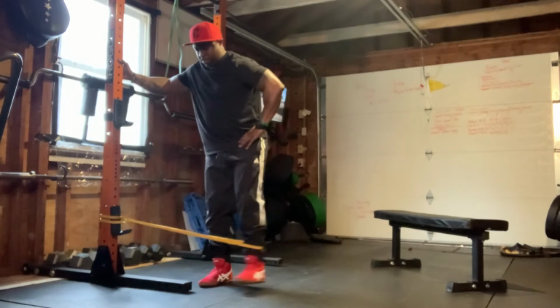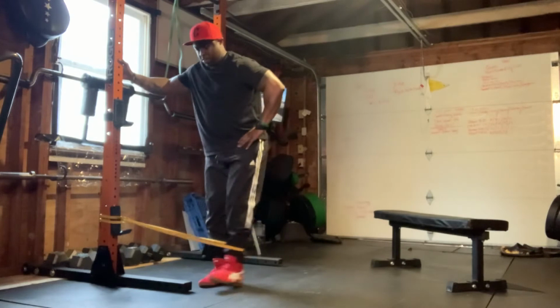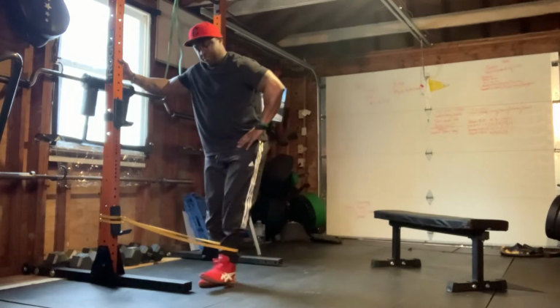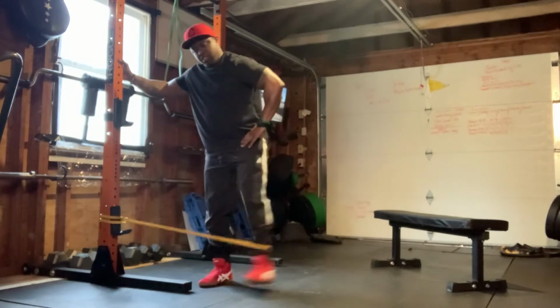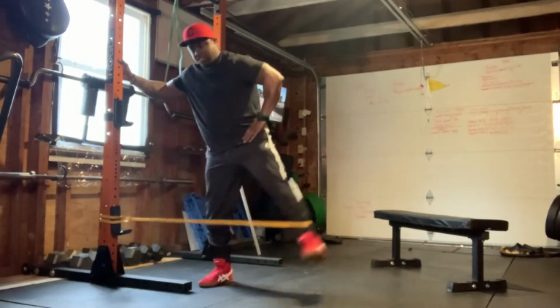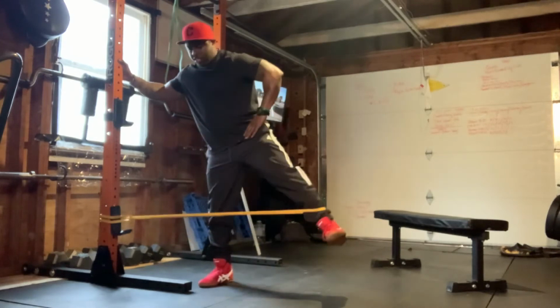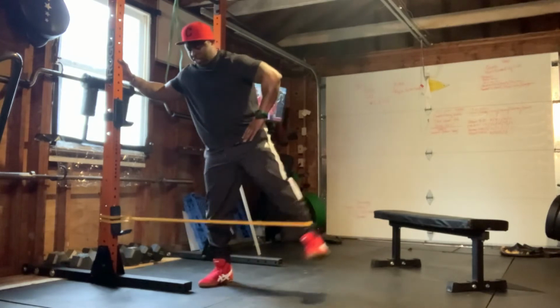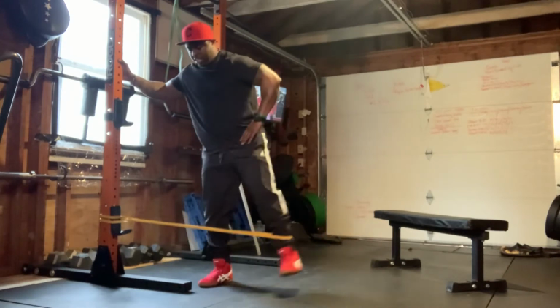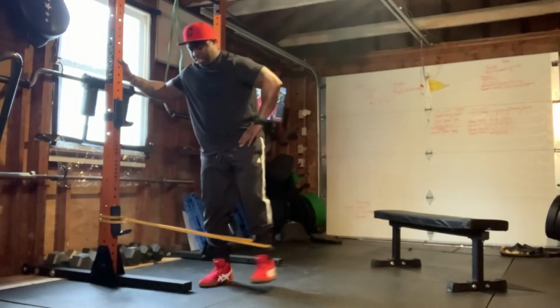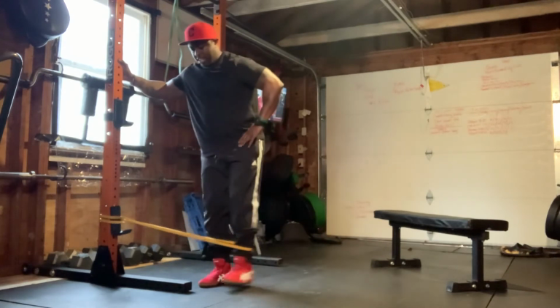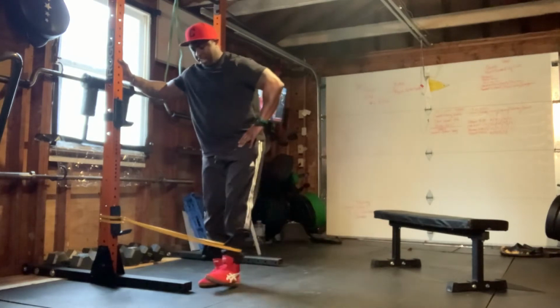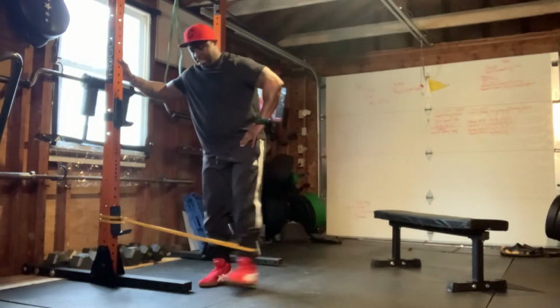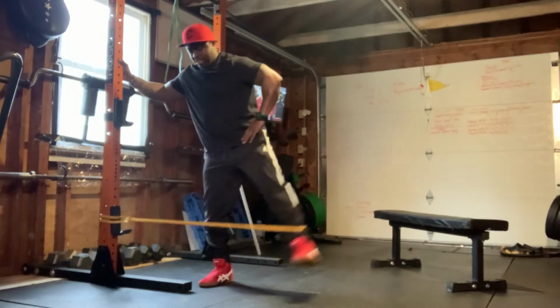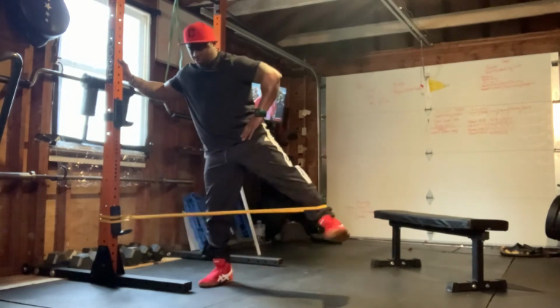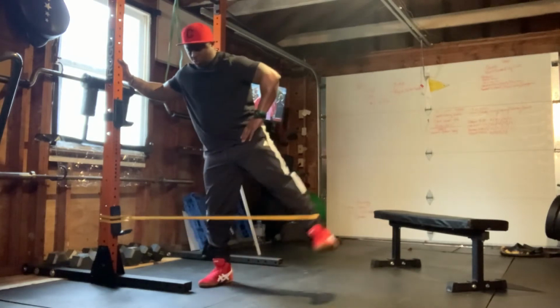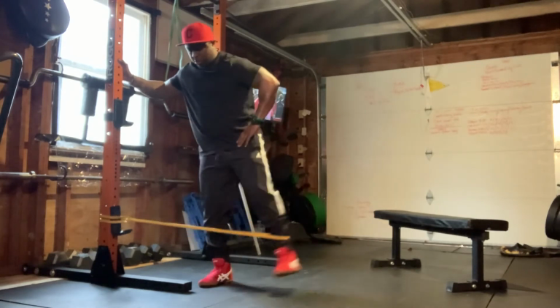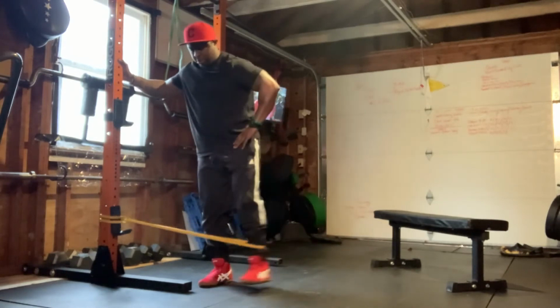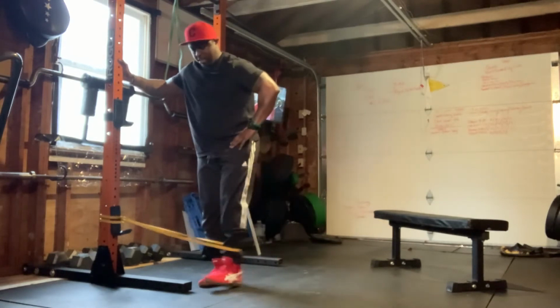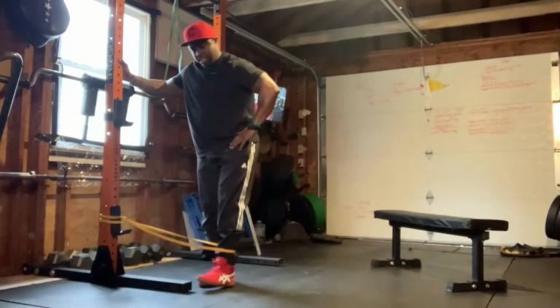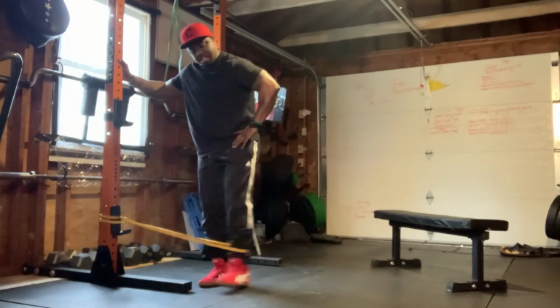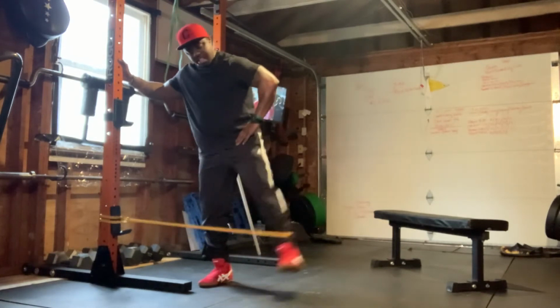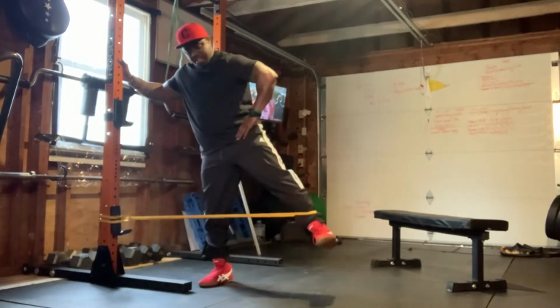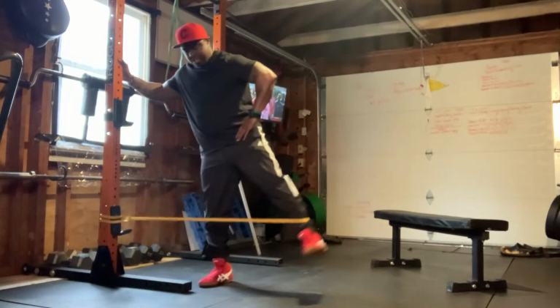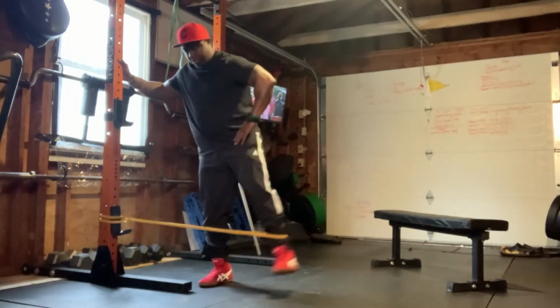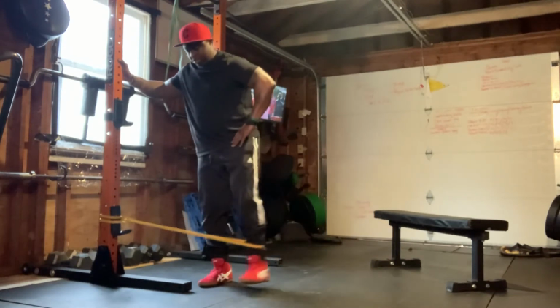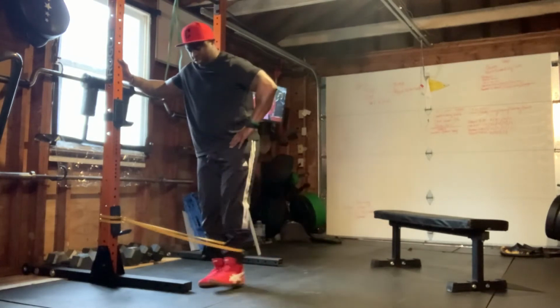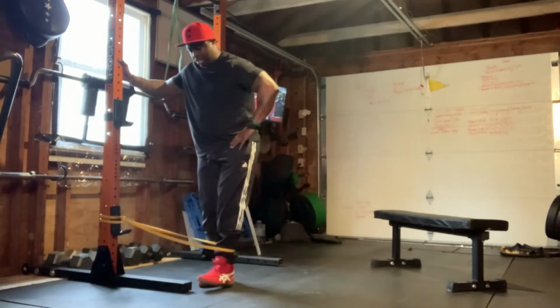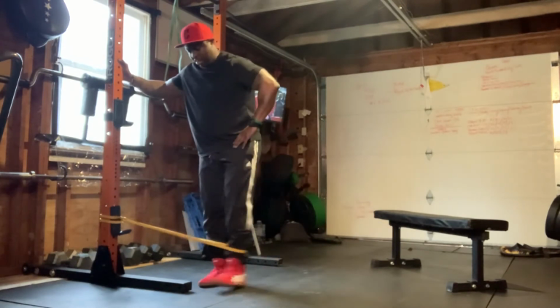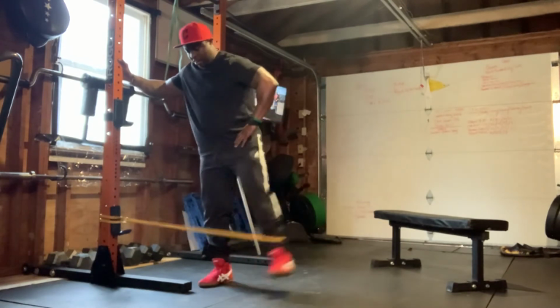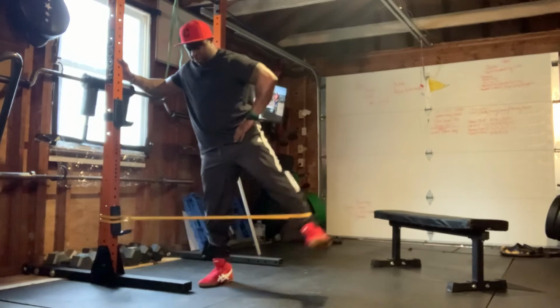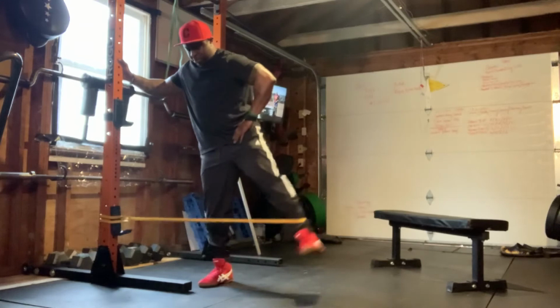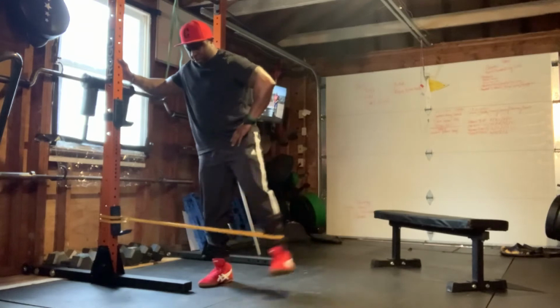If you've never done these, they will warm up the adductors pretty quick.